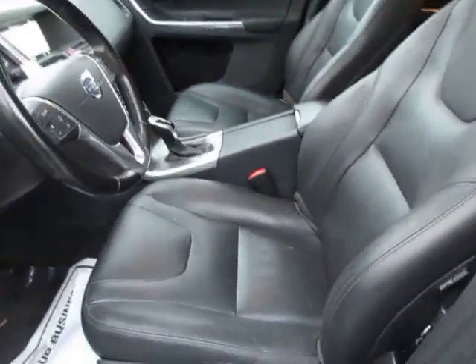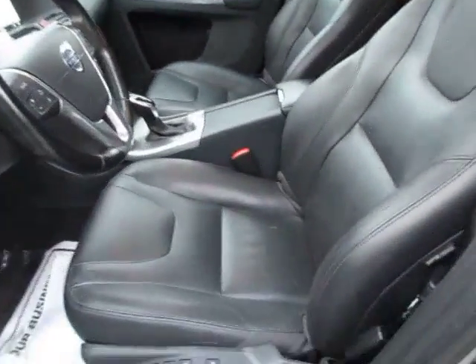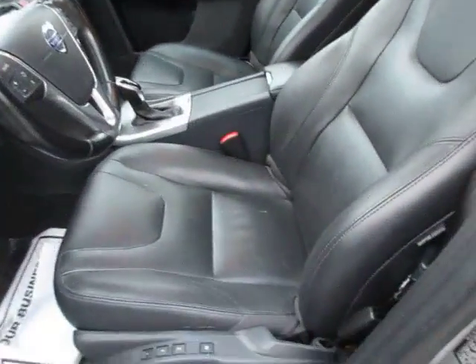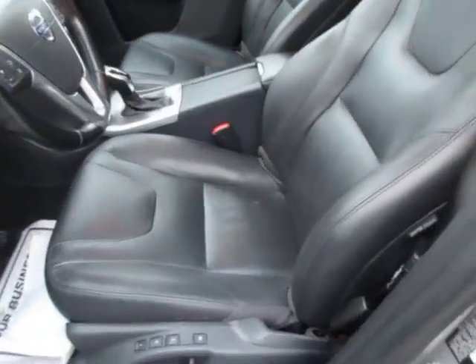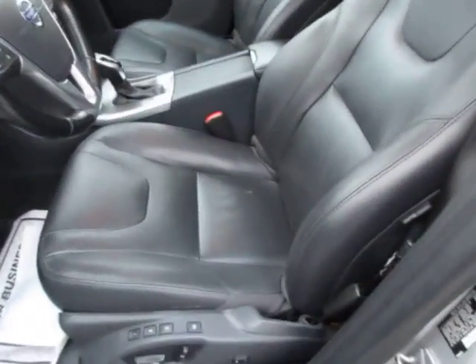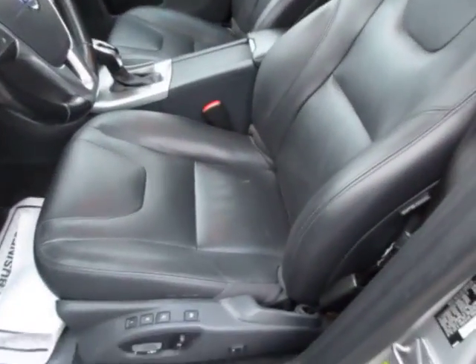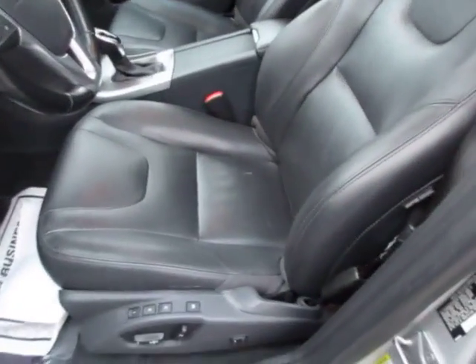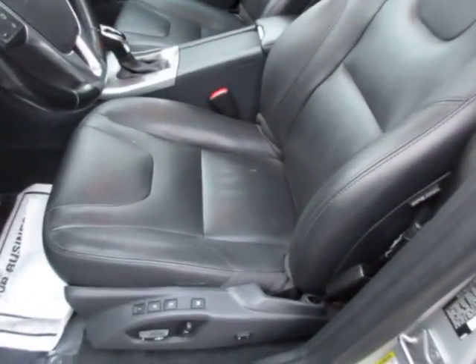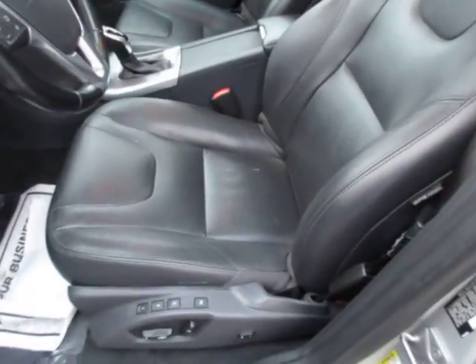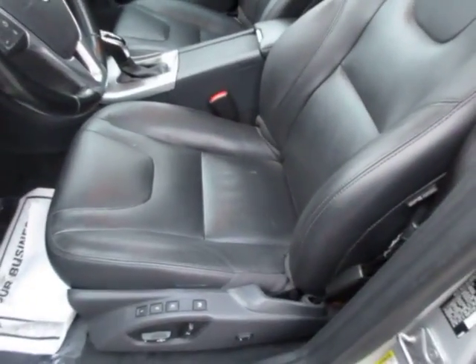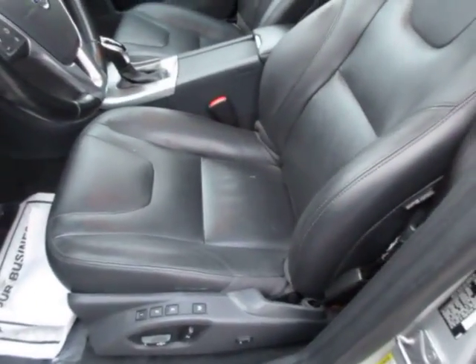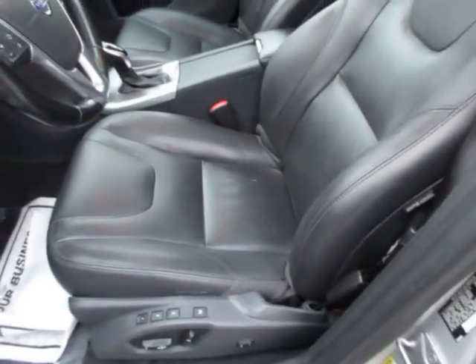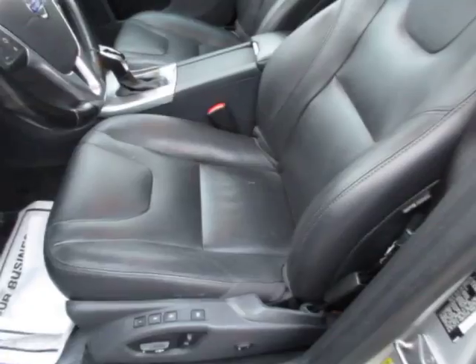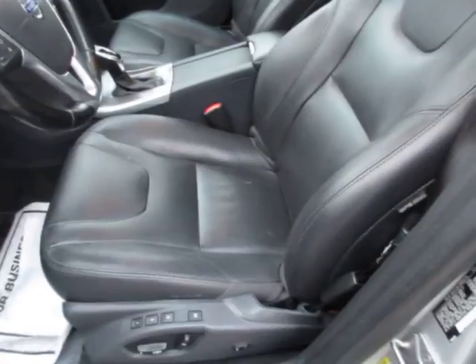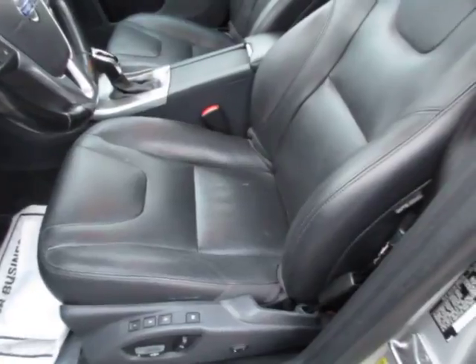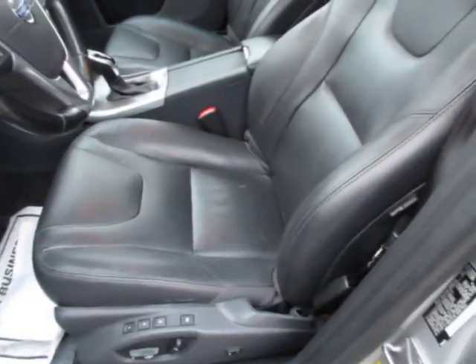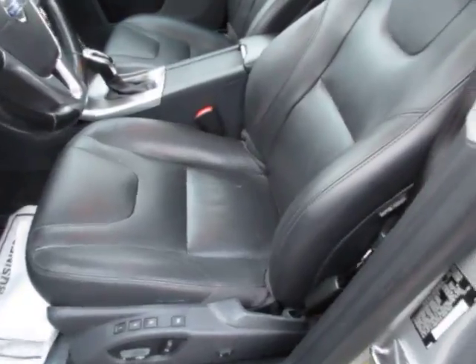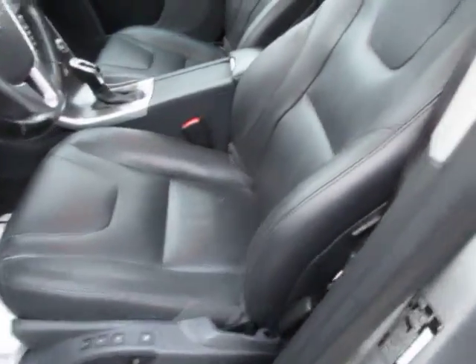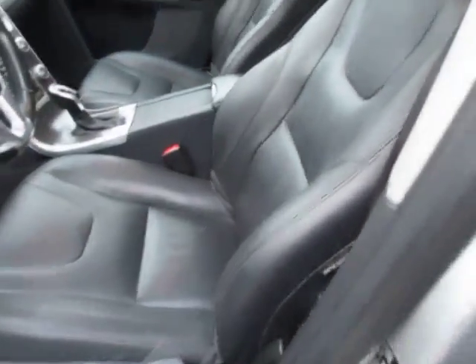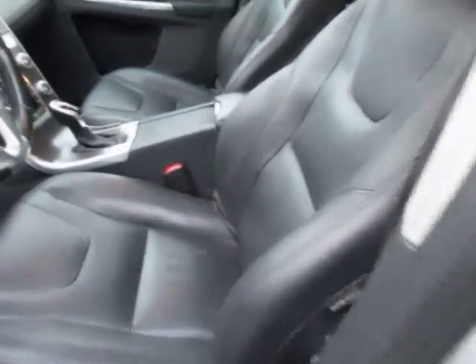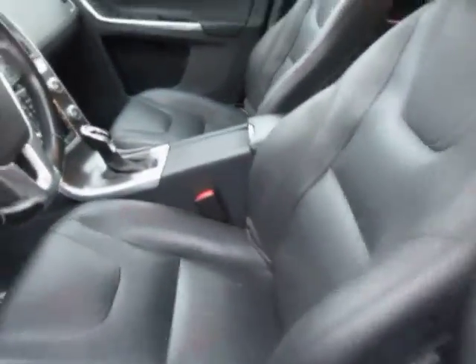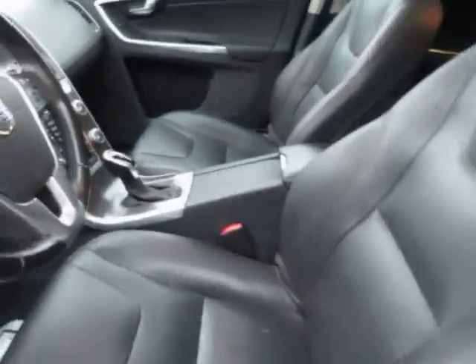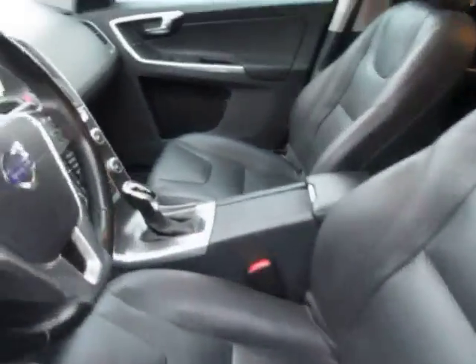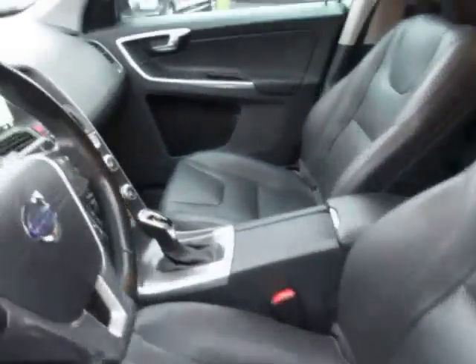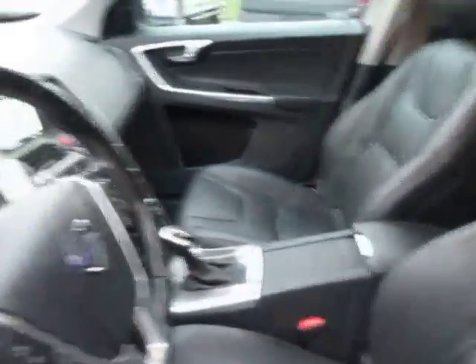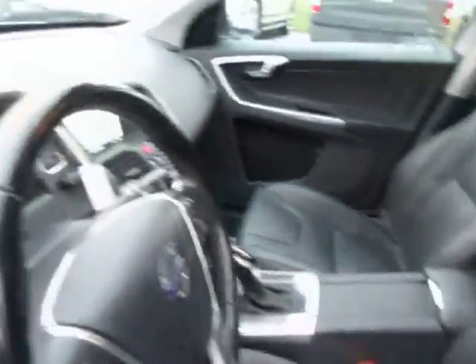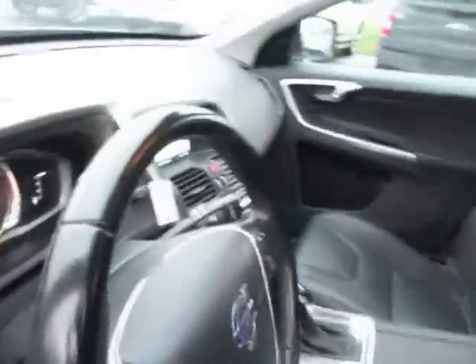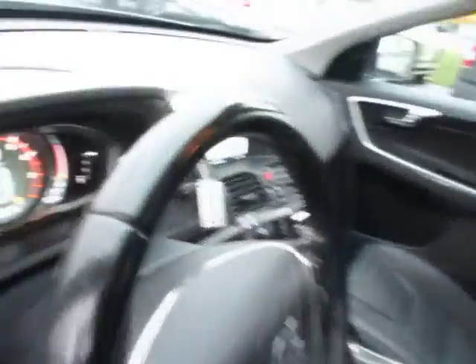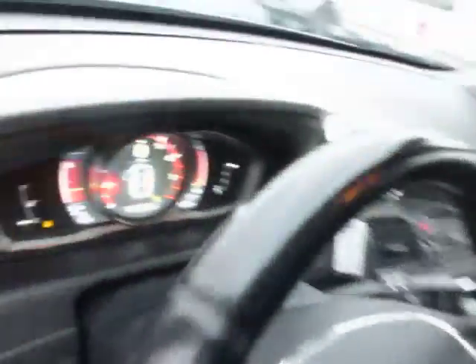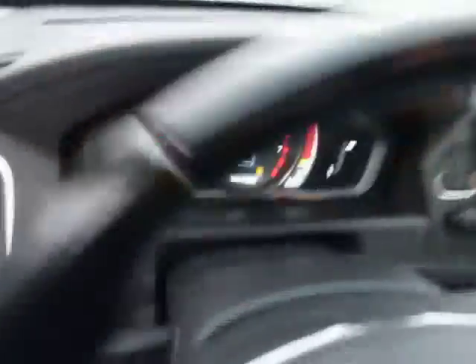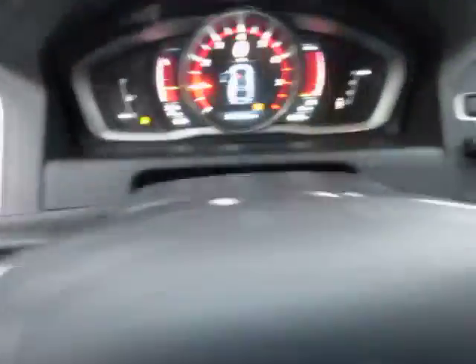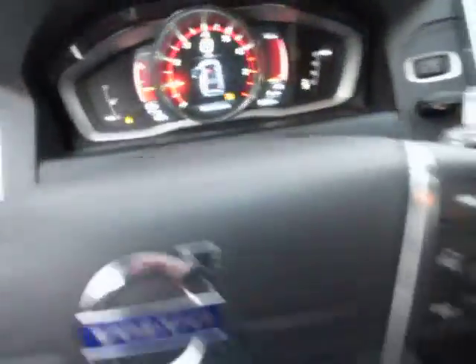If you've never ridden in a Volvo, they are known to have very comfortable seats, which I will tell you is true.